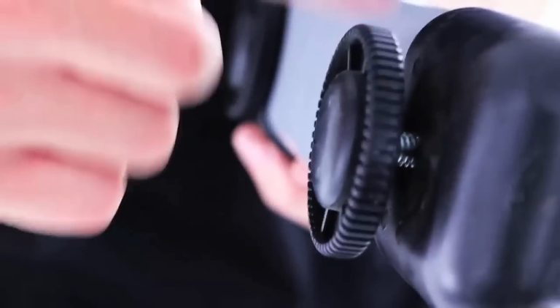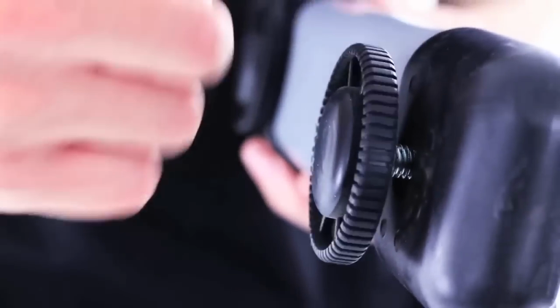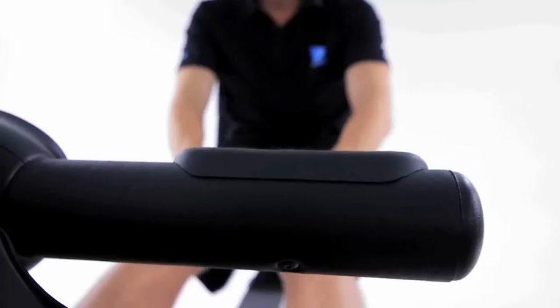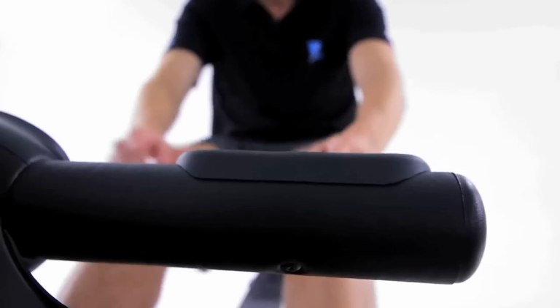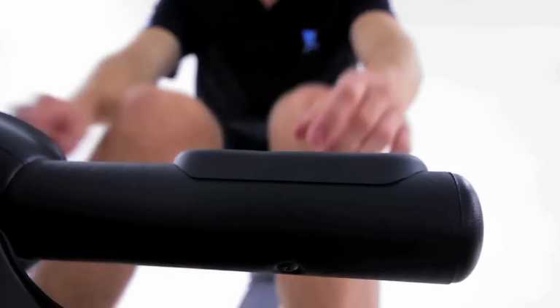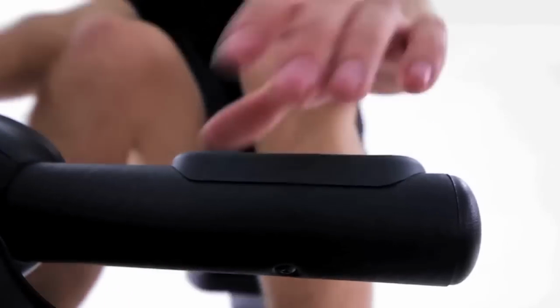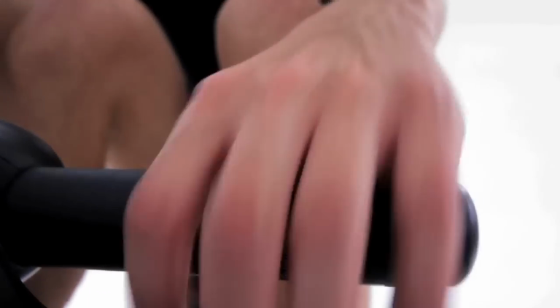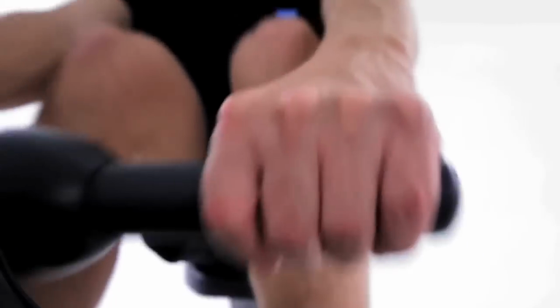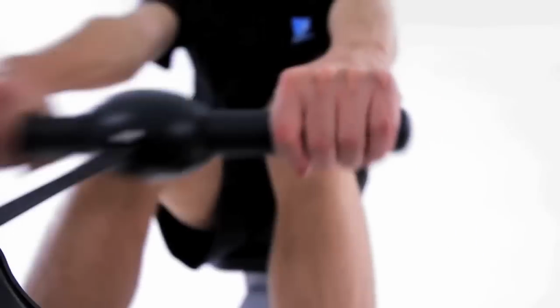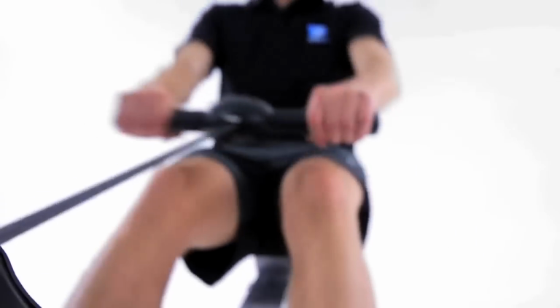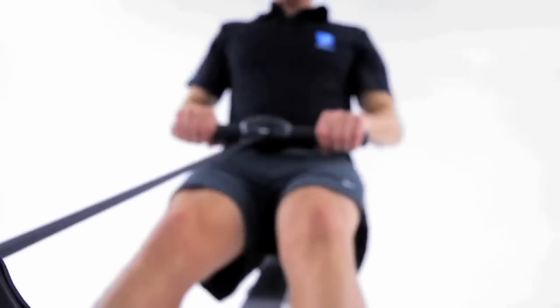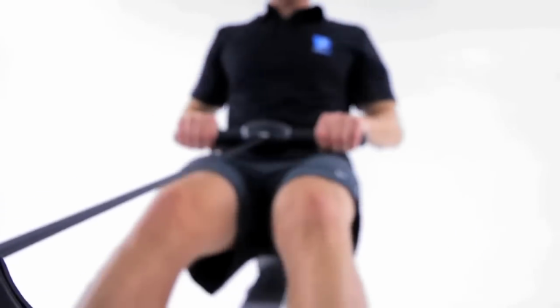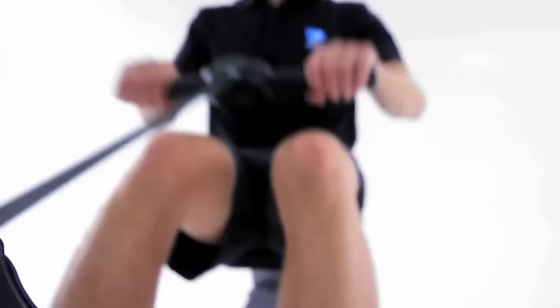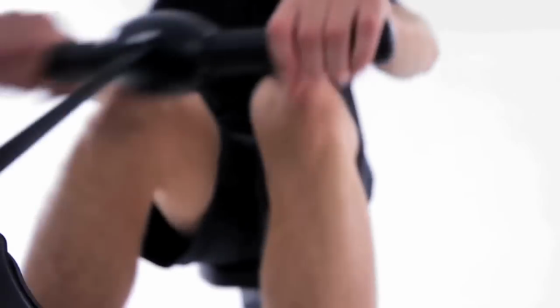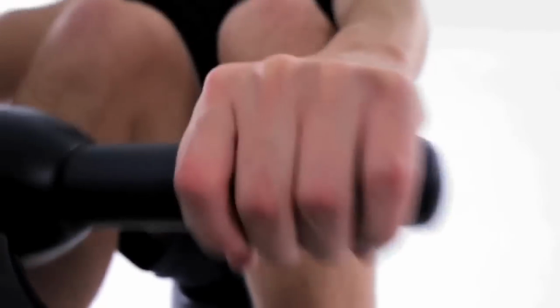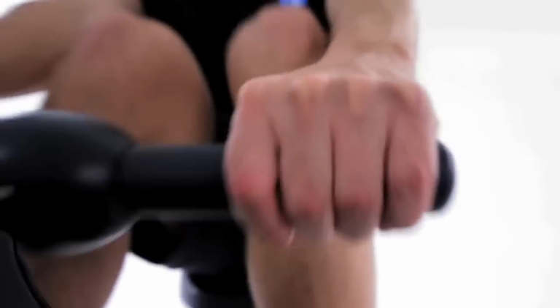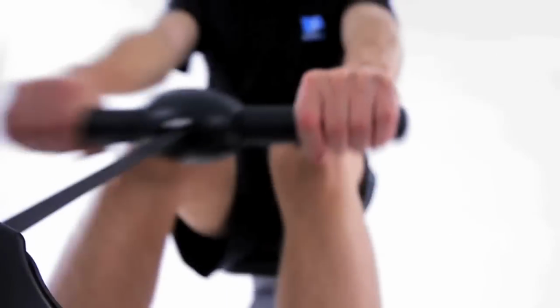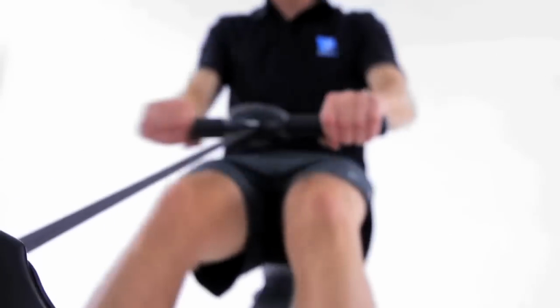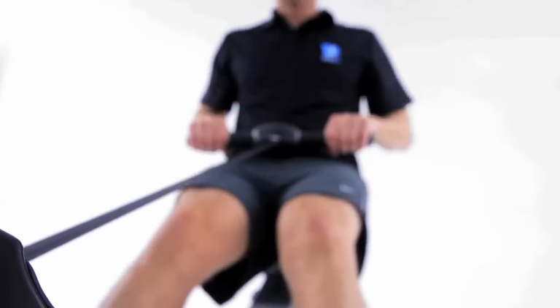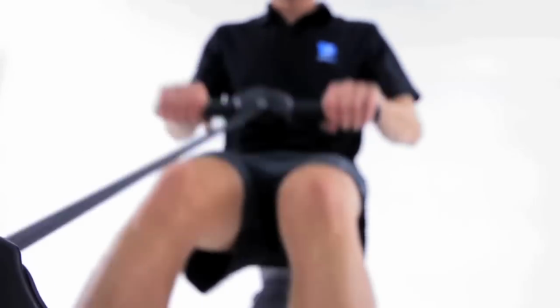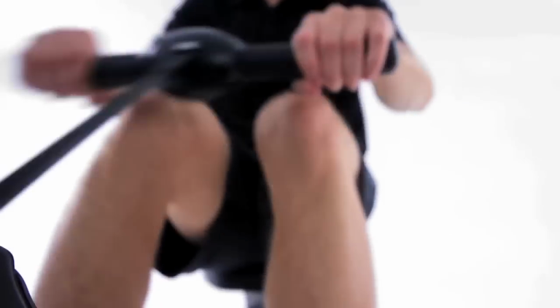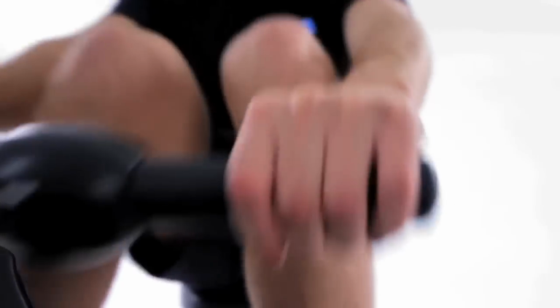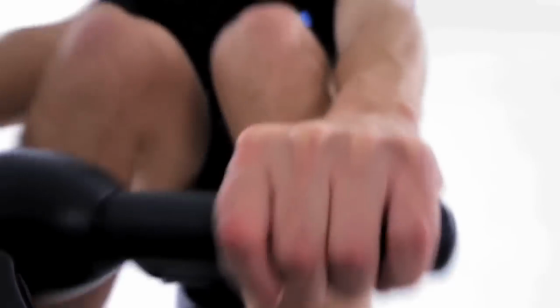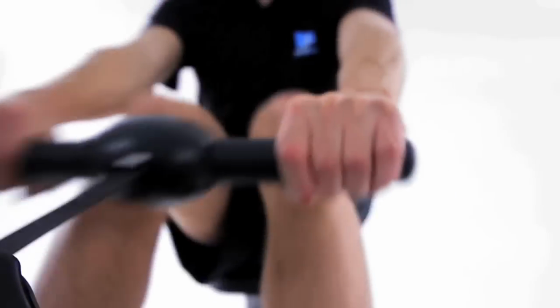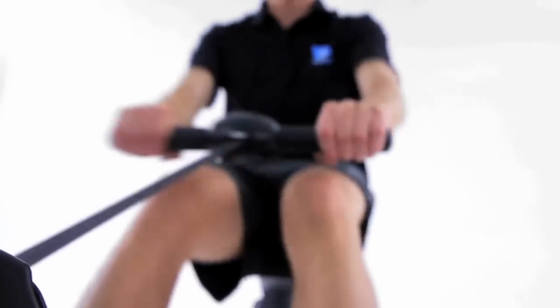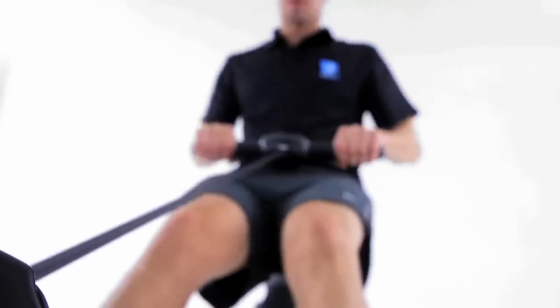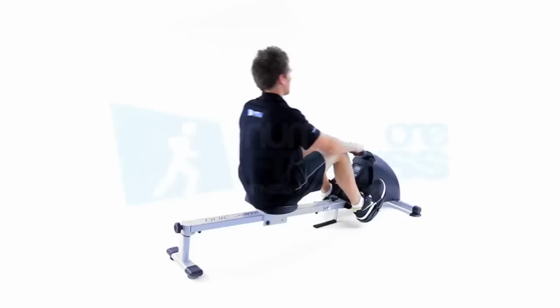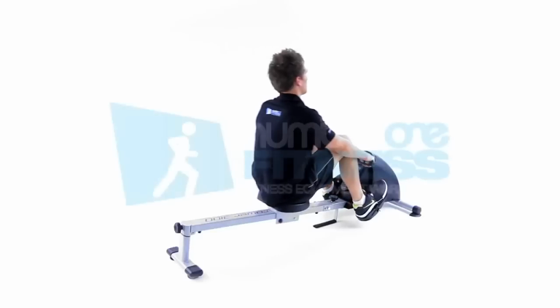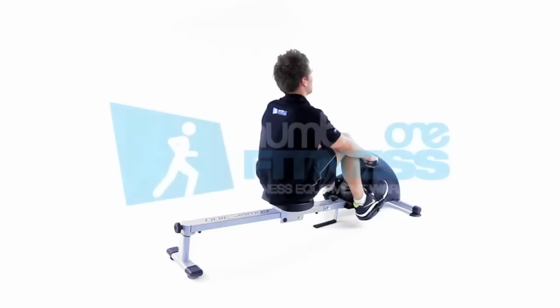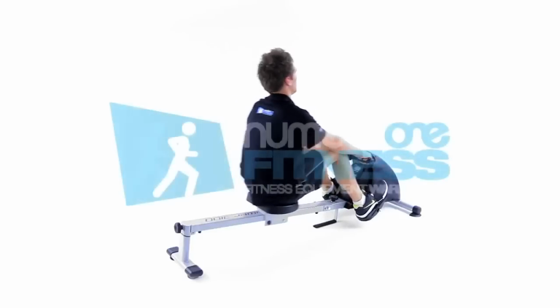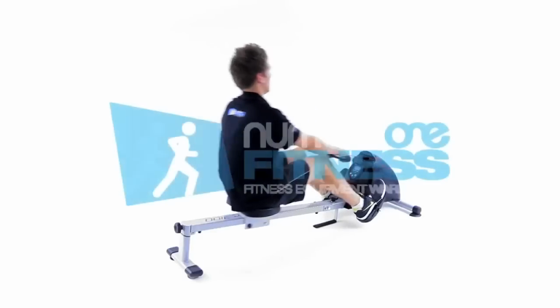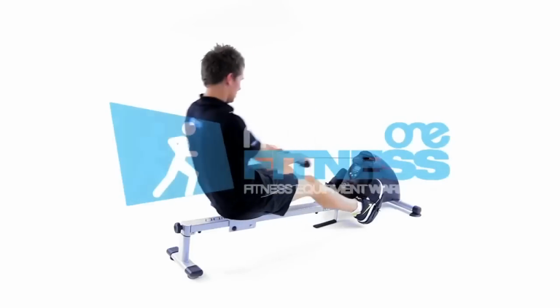The 3100 will exceed your expectations for an entry level rower. Get yours today at Number One Fitness.